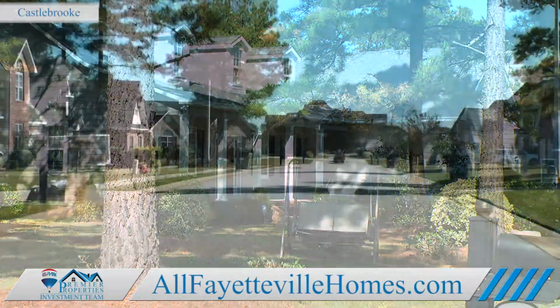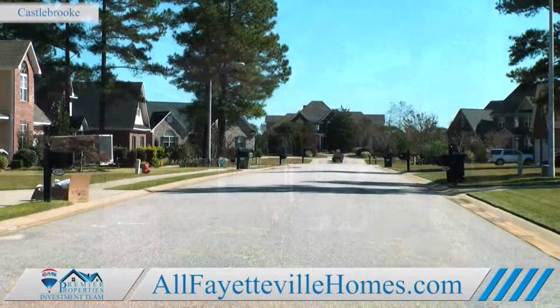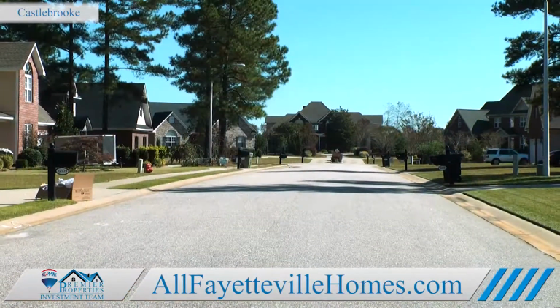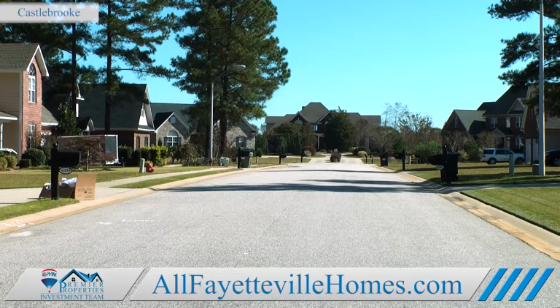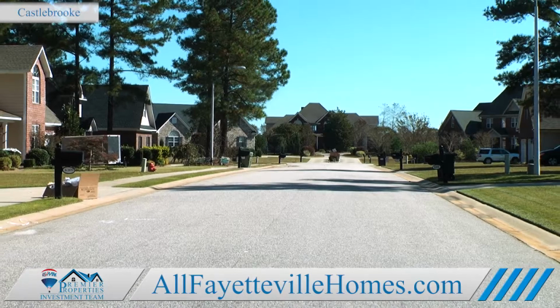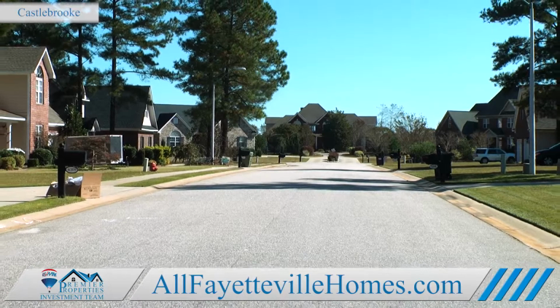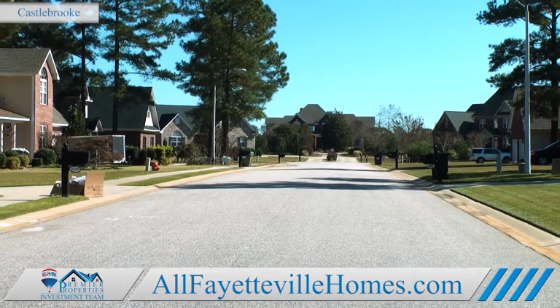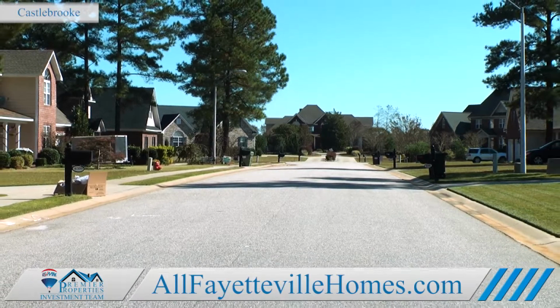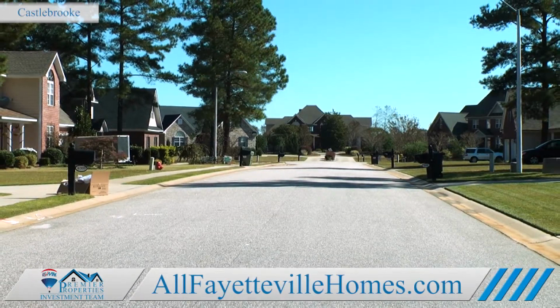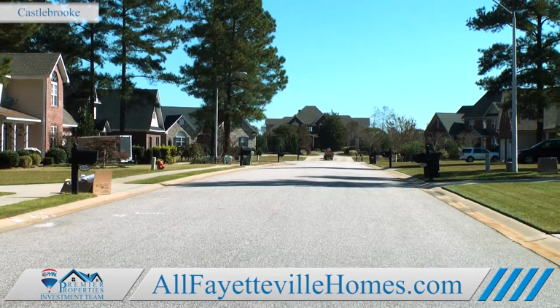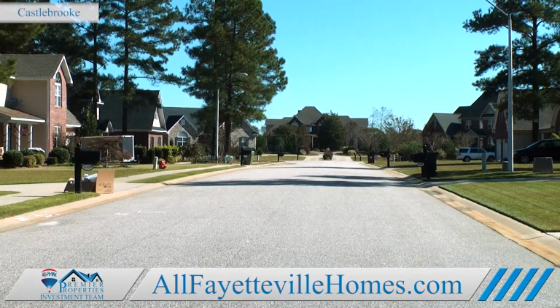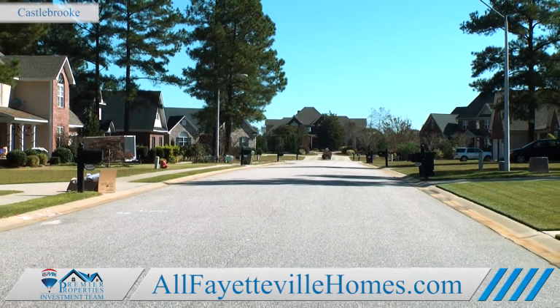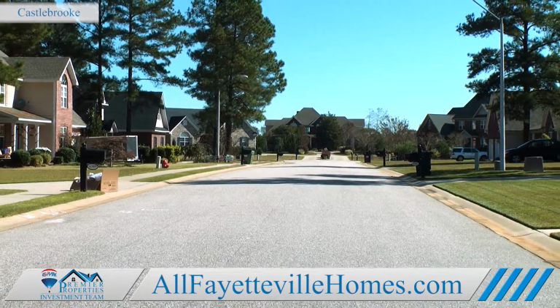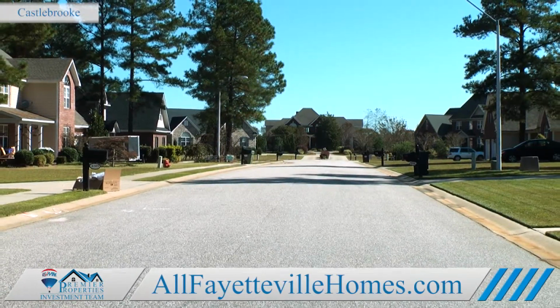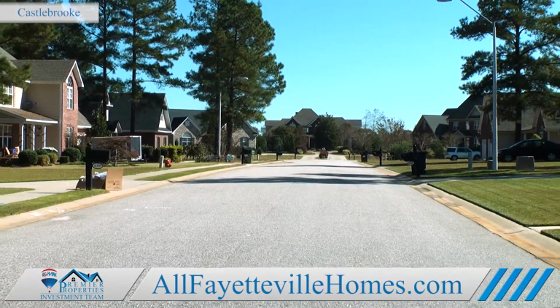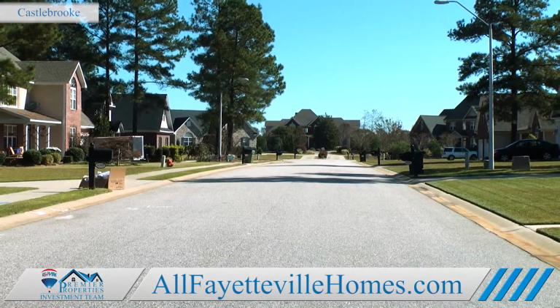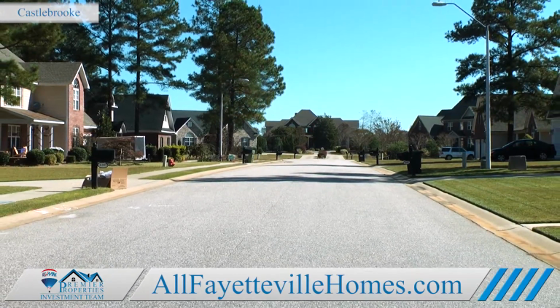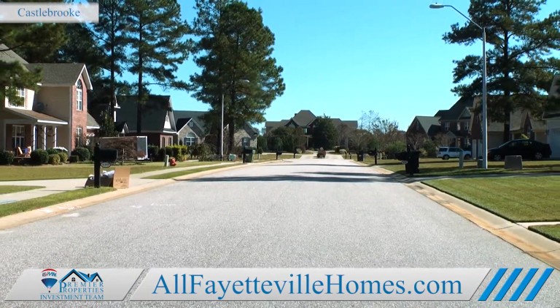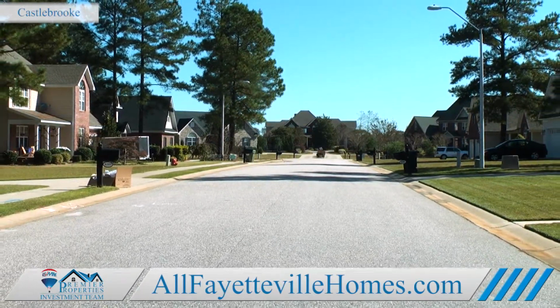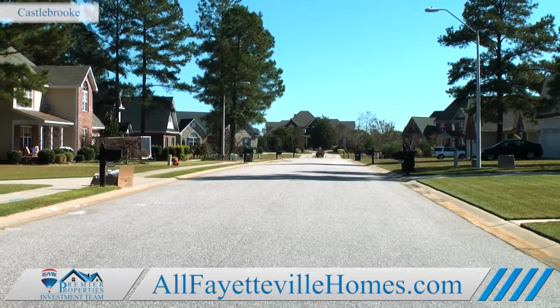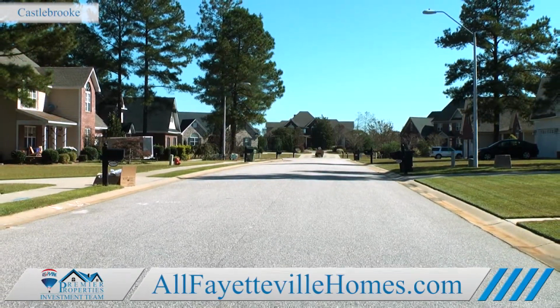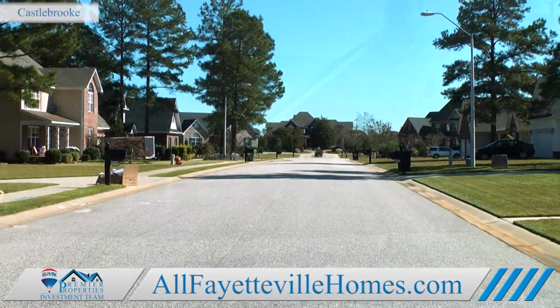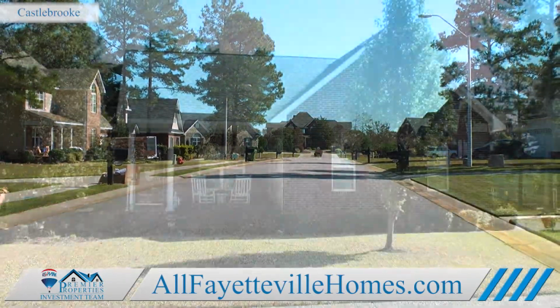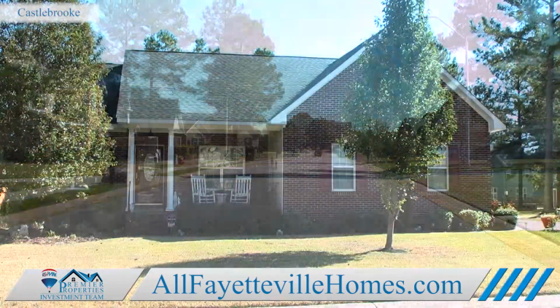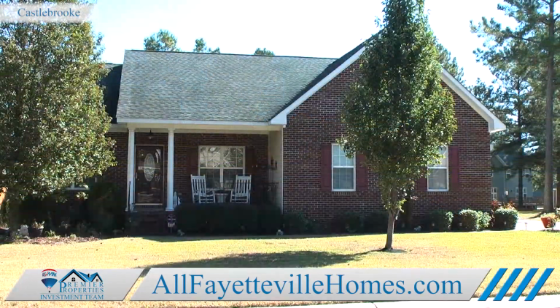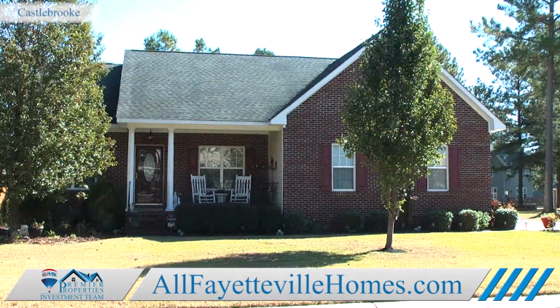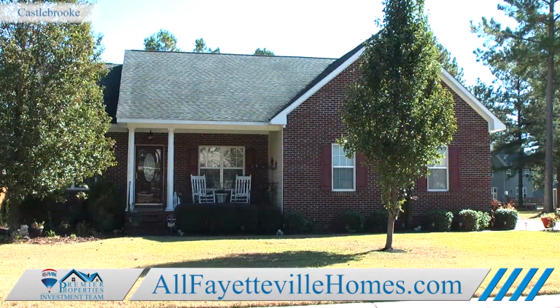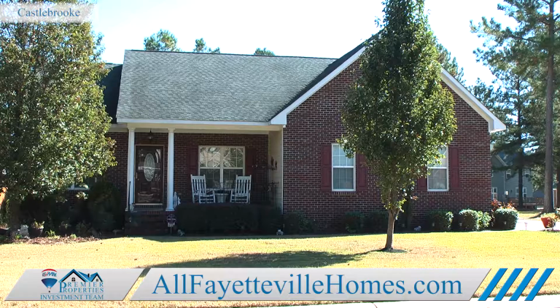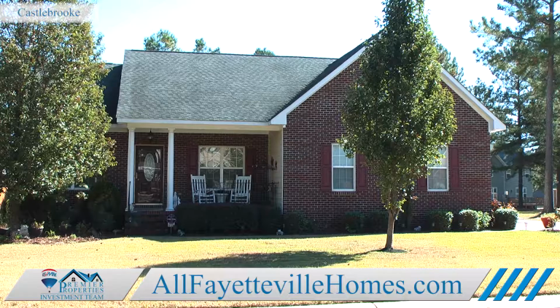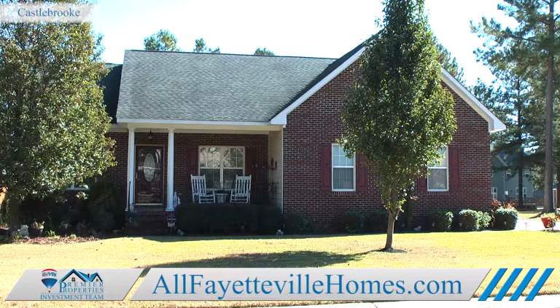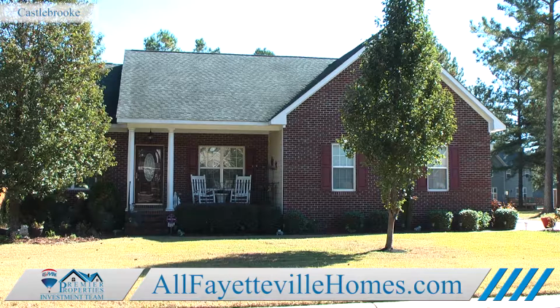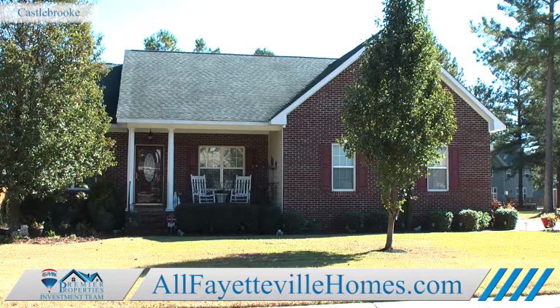Homes here are built on large, well-maintained lots and are listed in the above average price range.